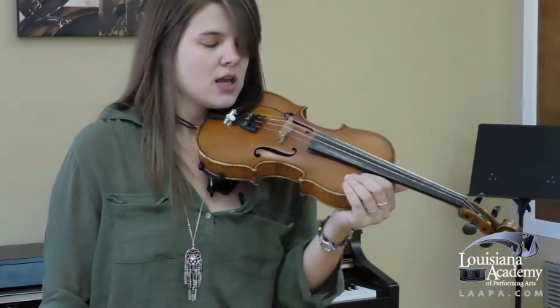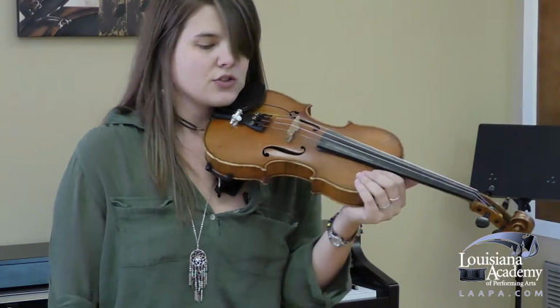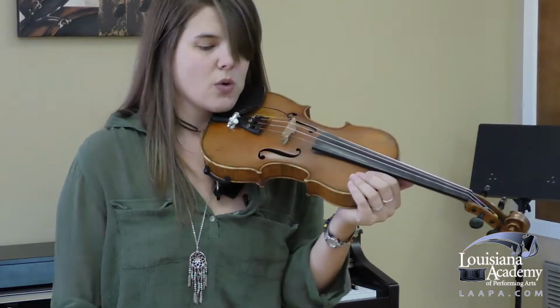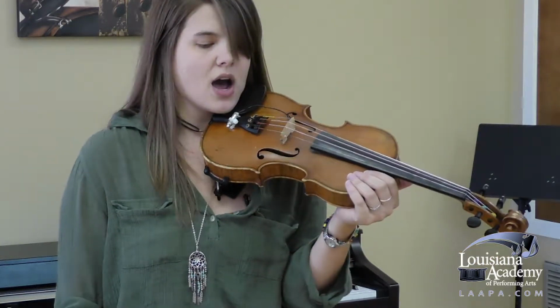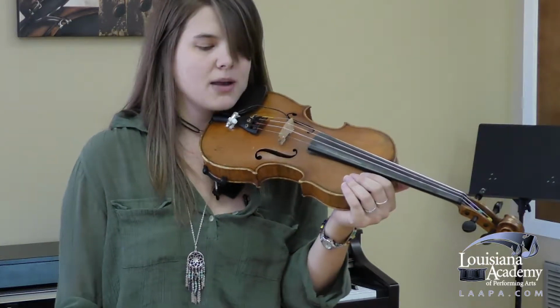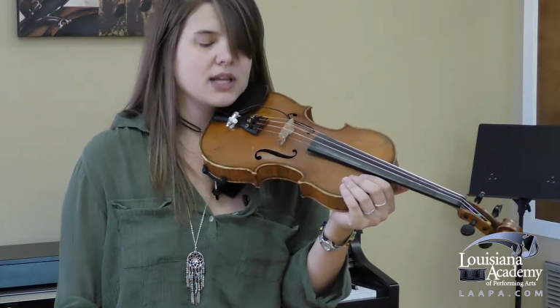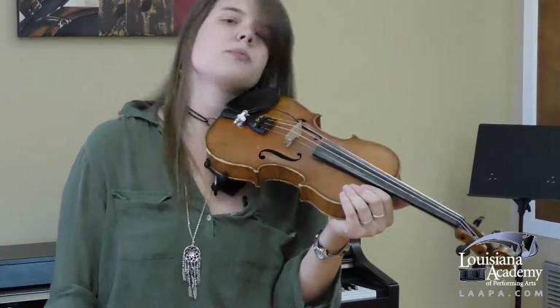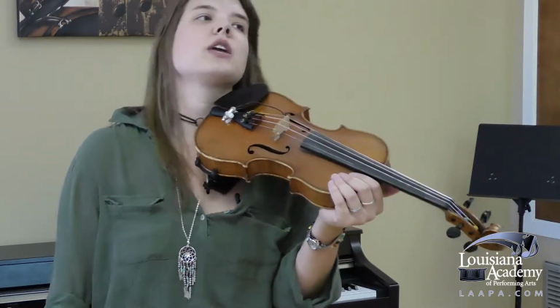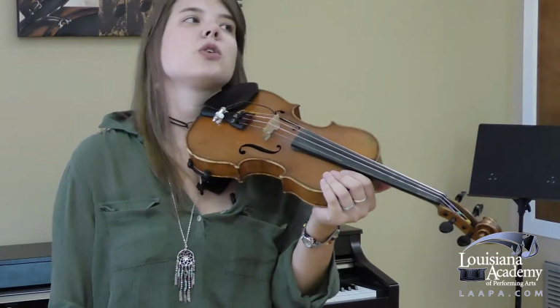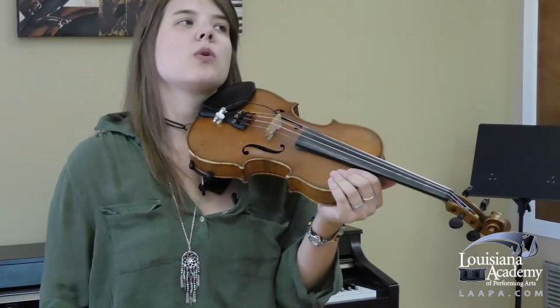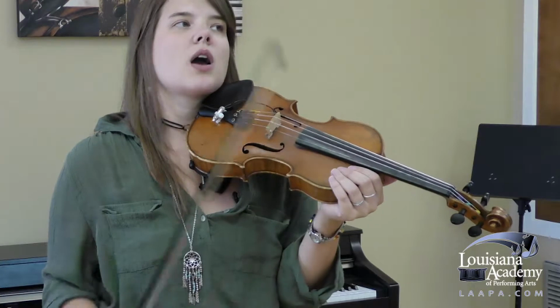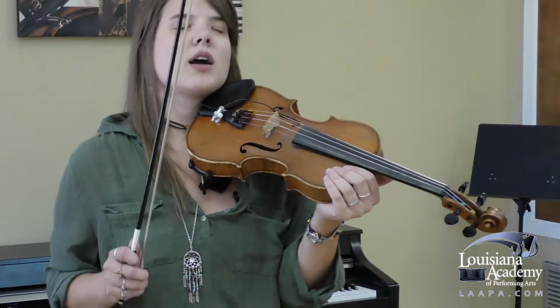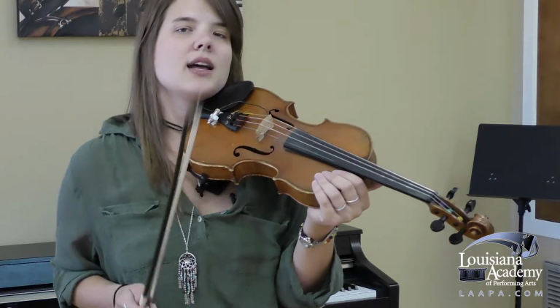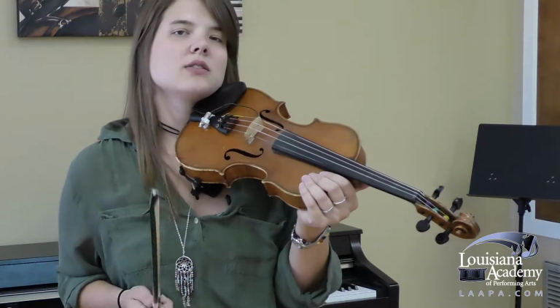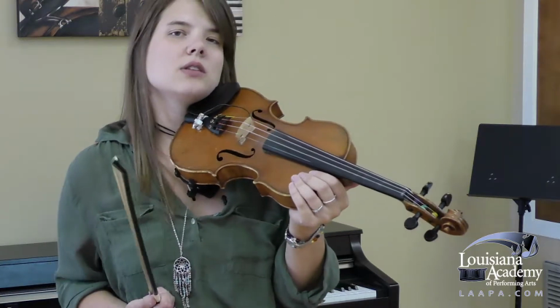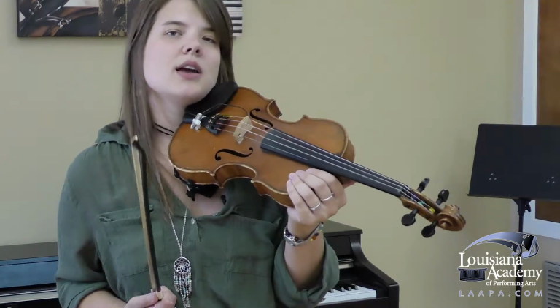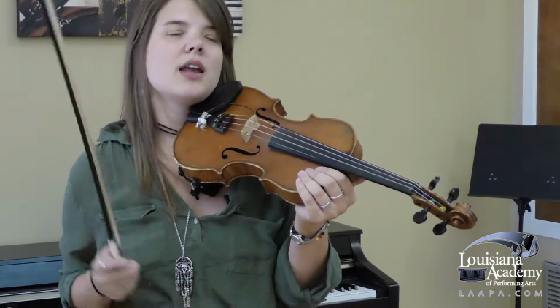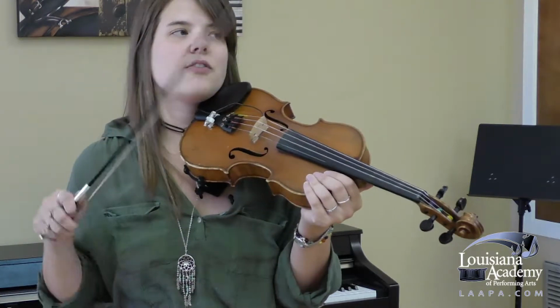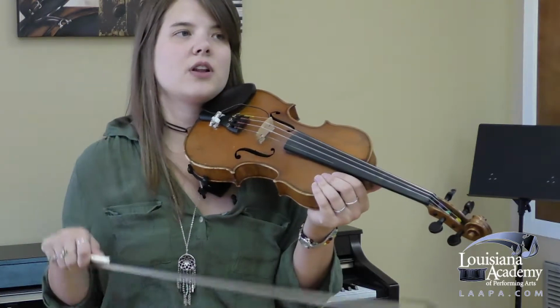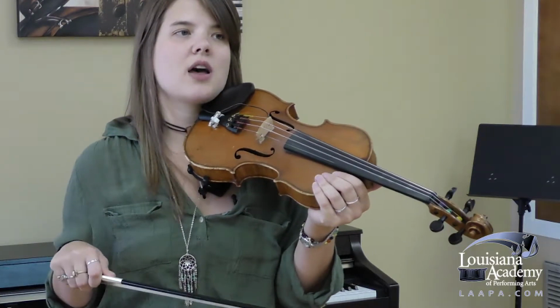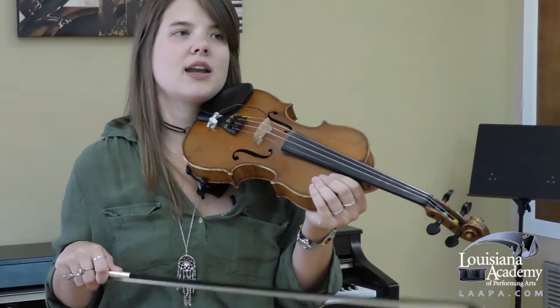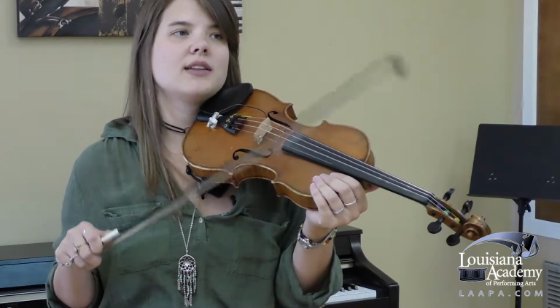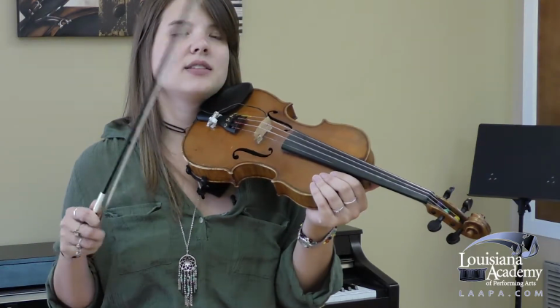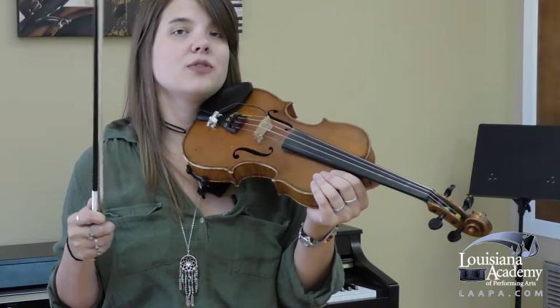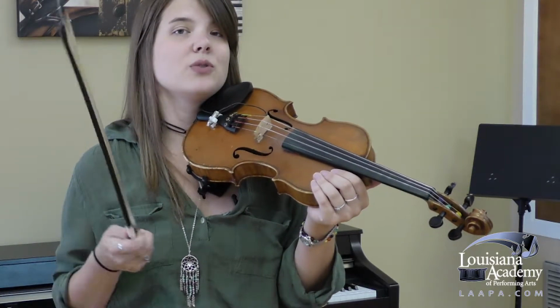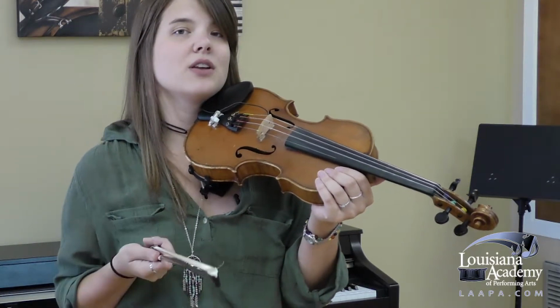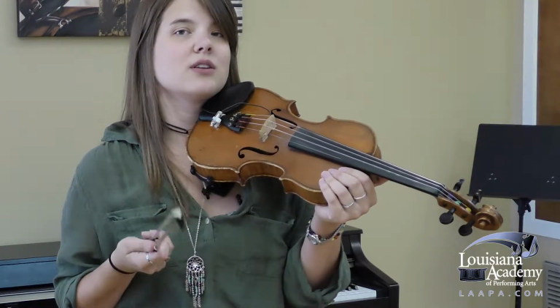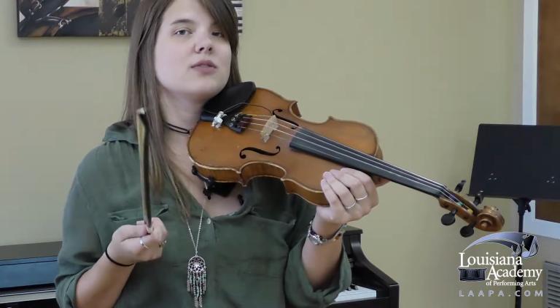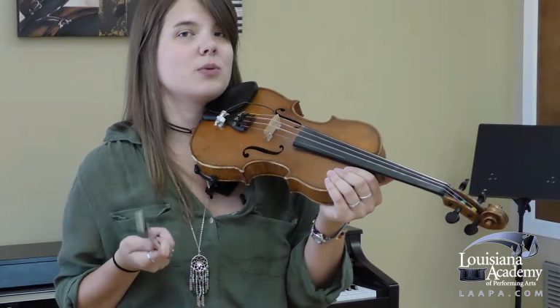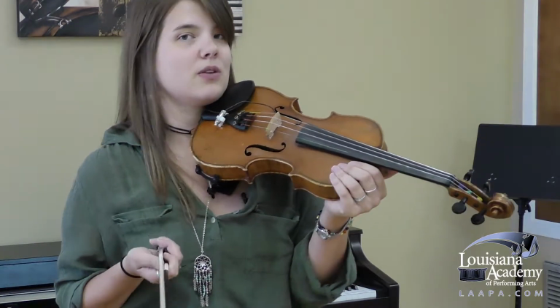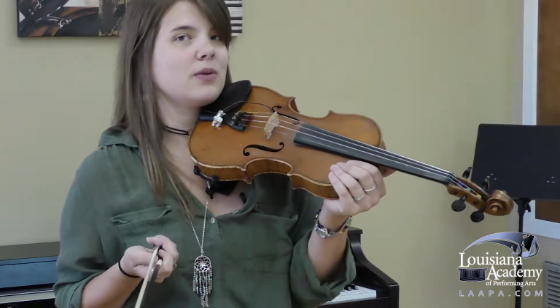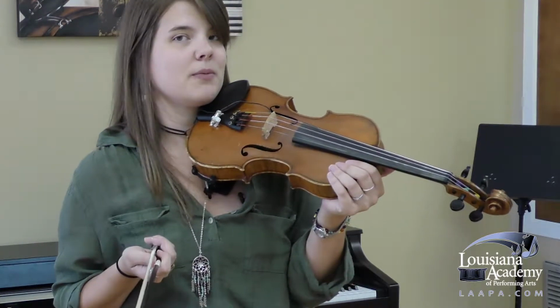So I would like to play you a classical line and a fiddle line, and see if you can hear the difference between the two of them.